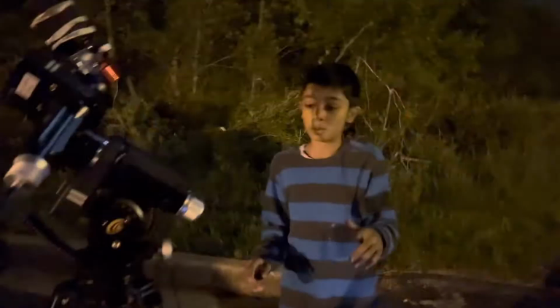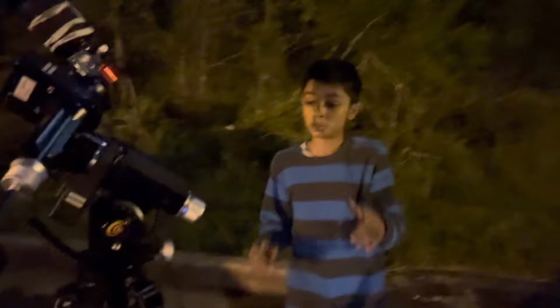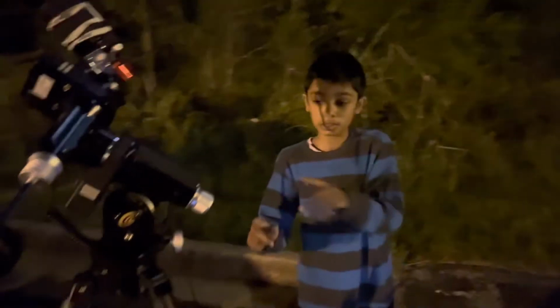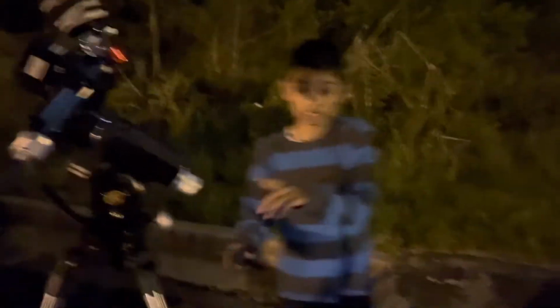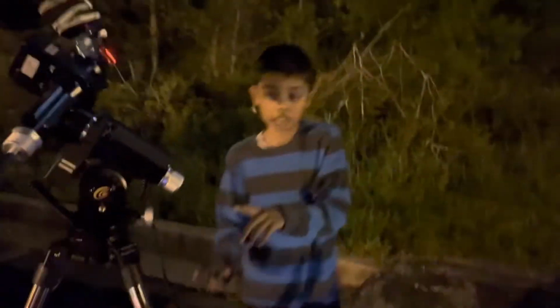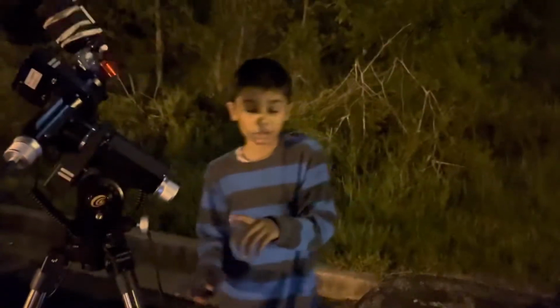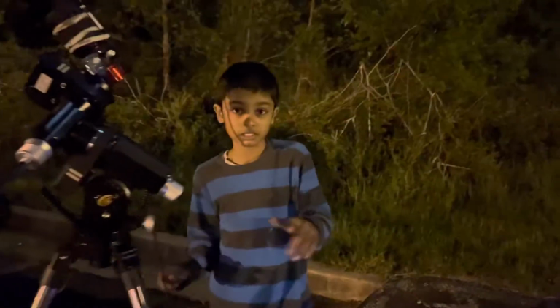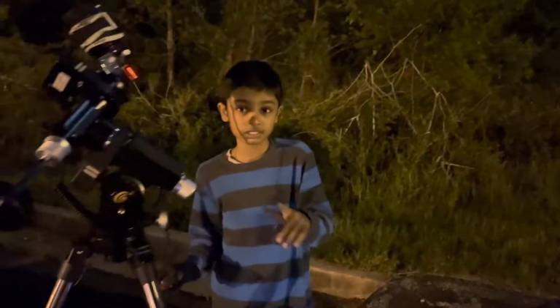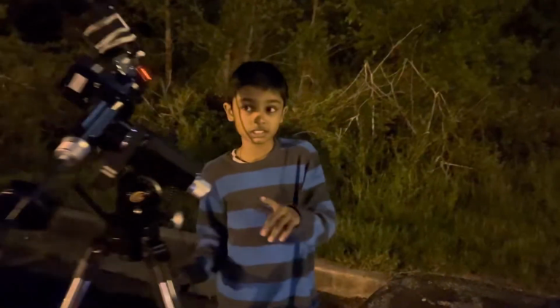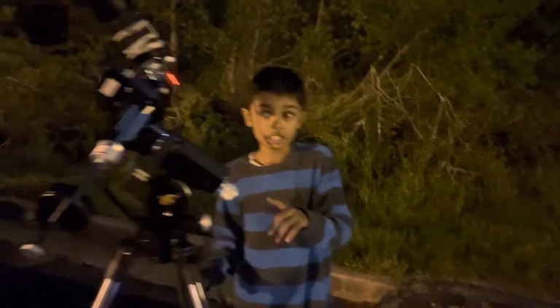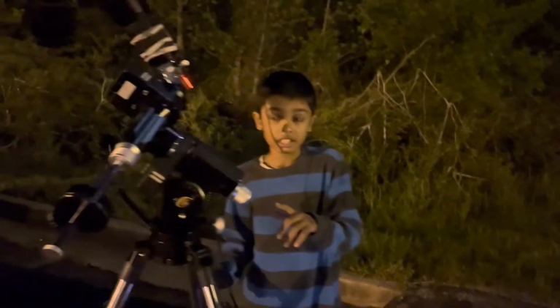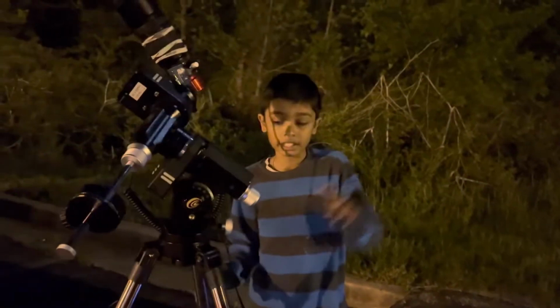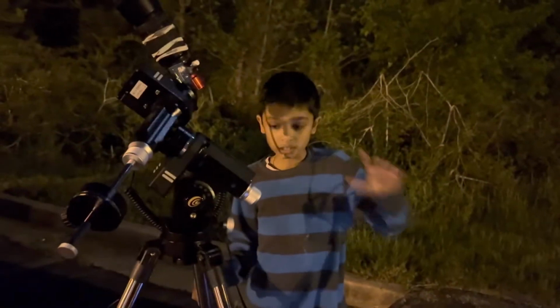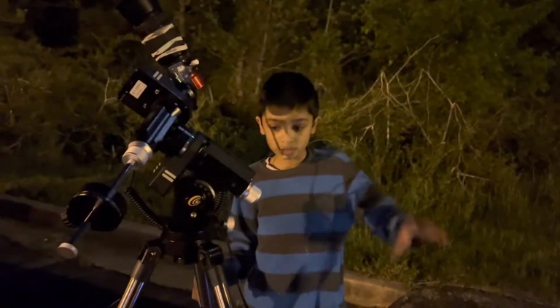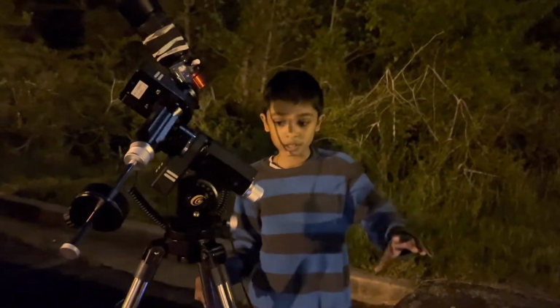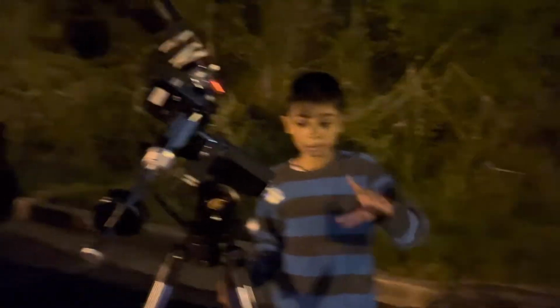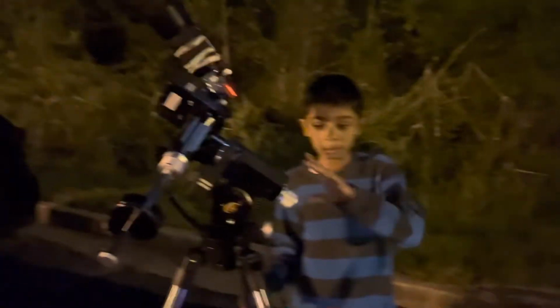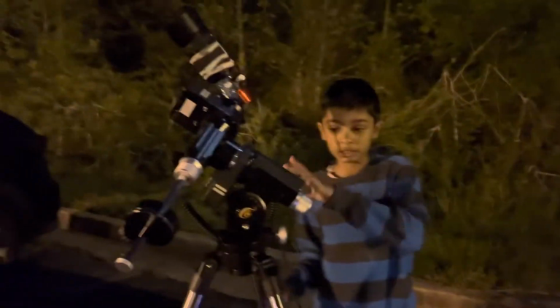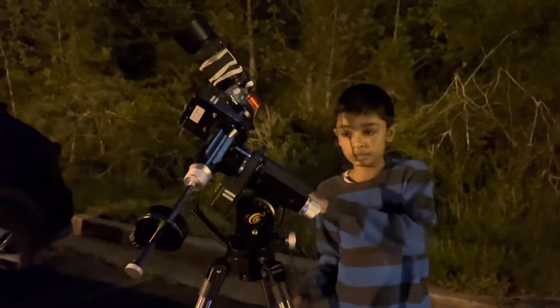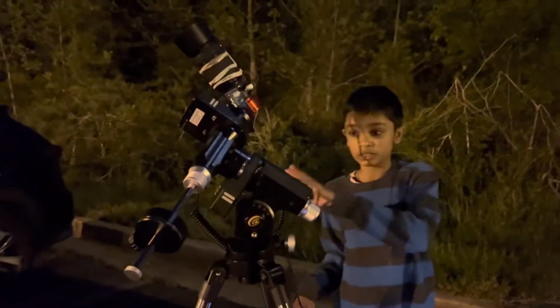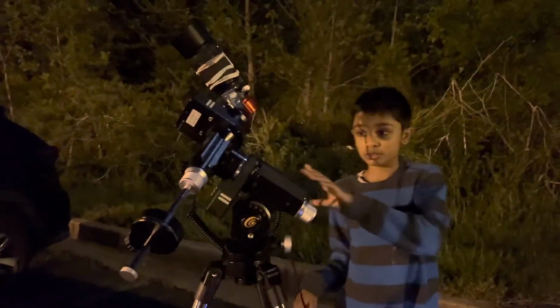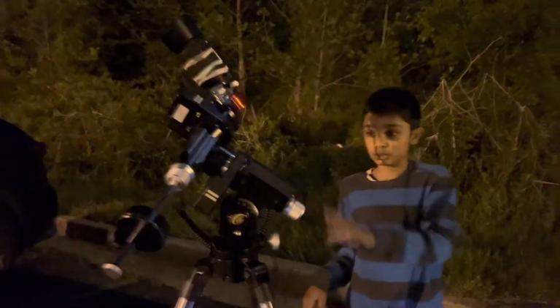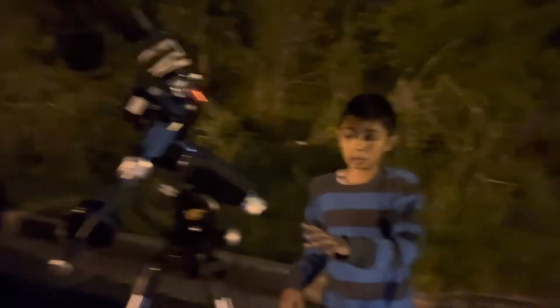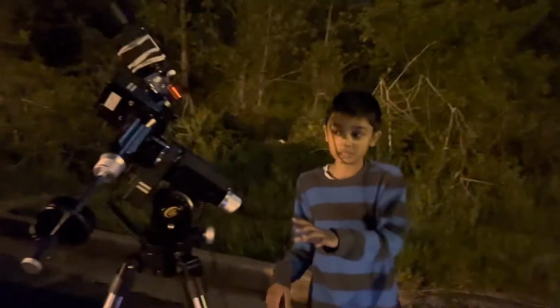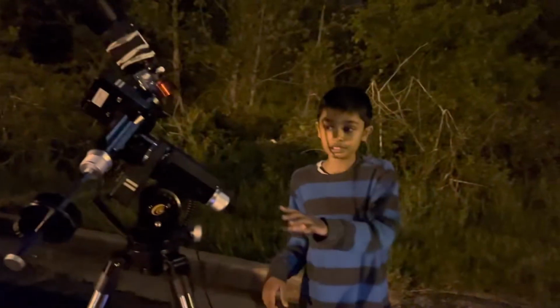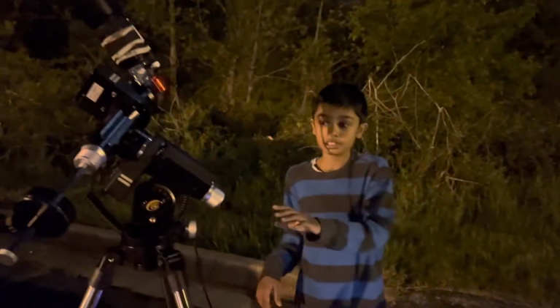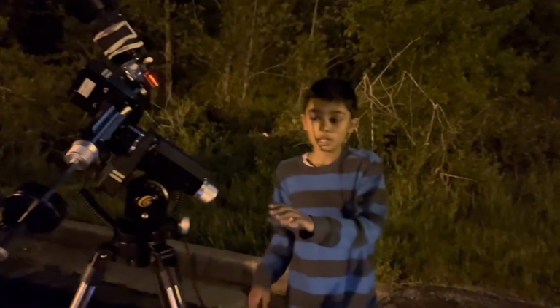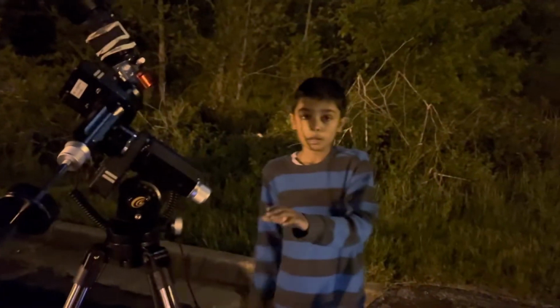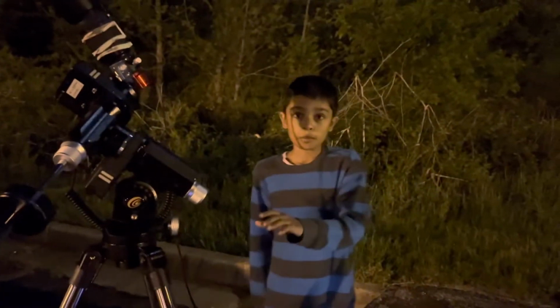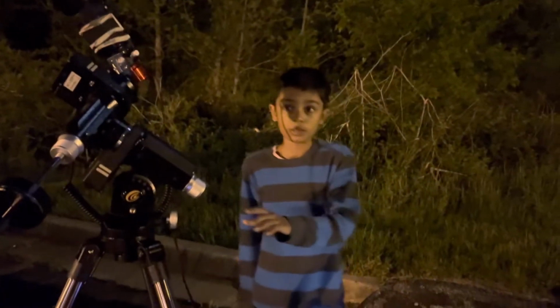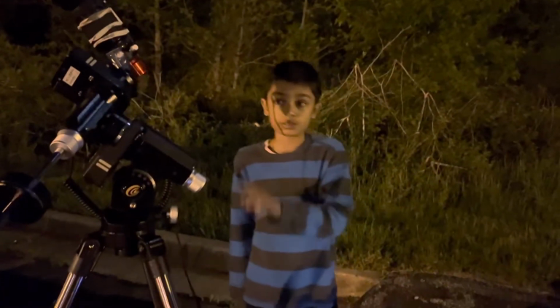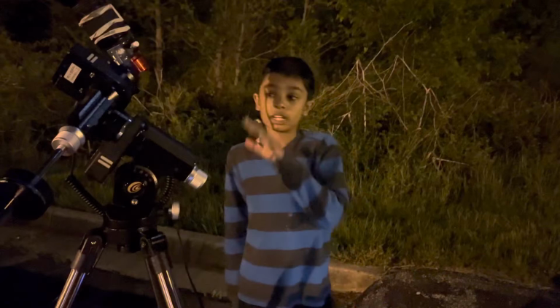This is a go-to equatorial mount — the Explore Scientific IXOS 100 PMC8. I'm going to be talking about this in another video and giving a full review.